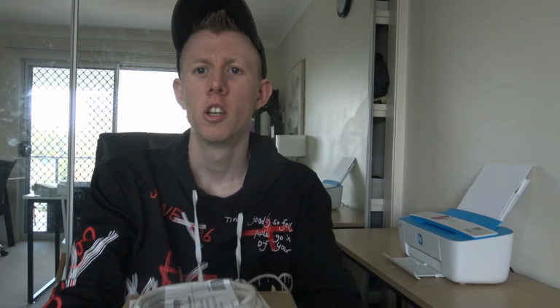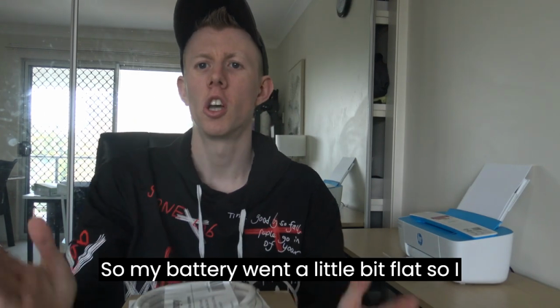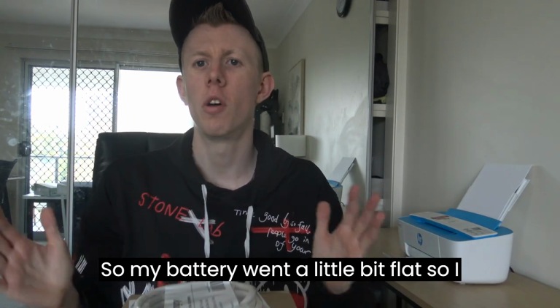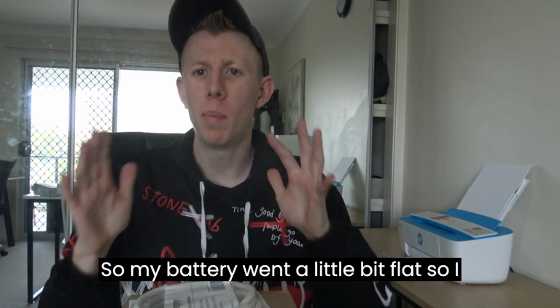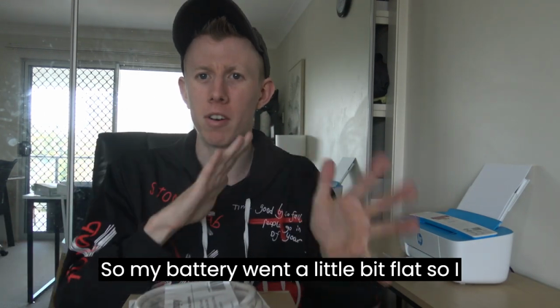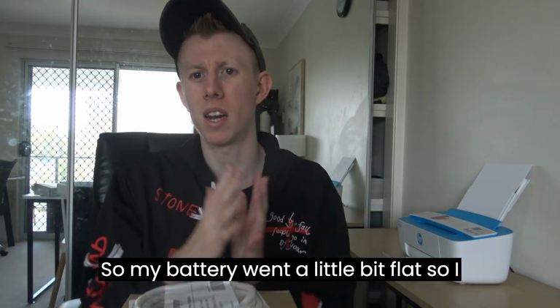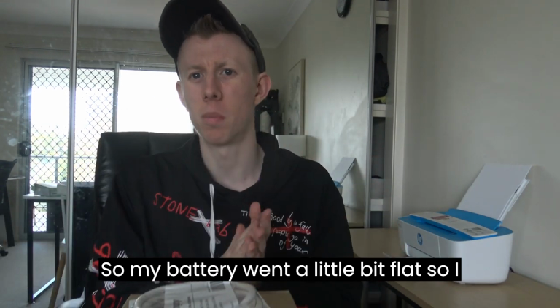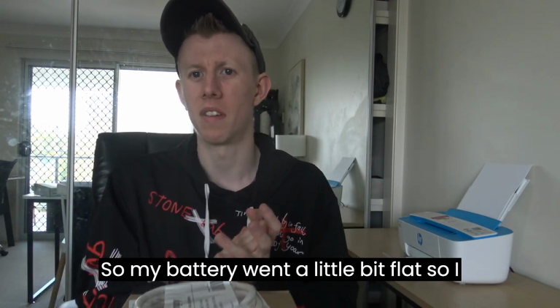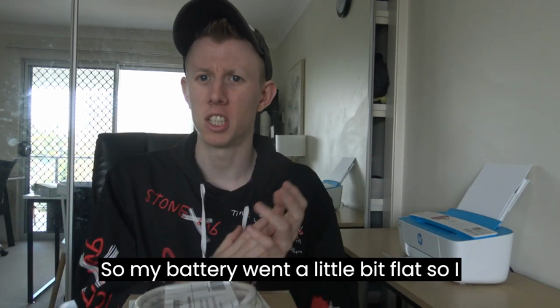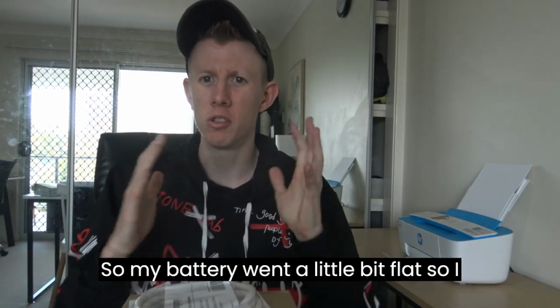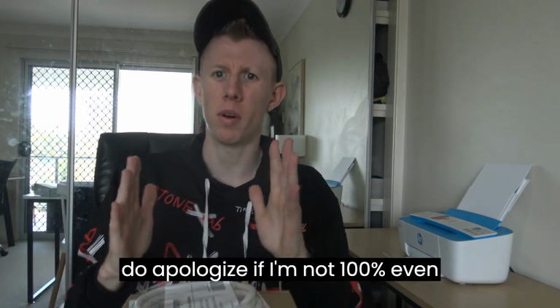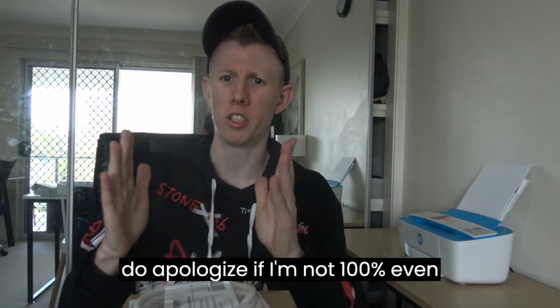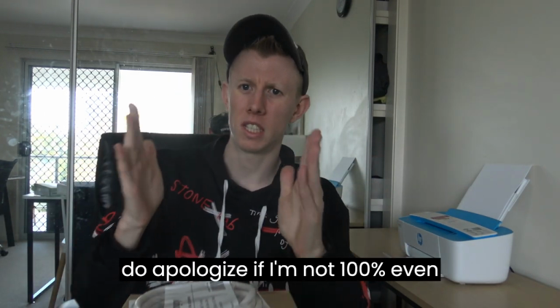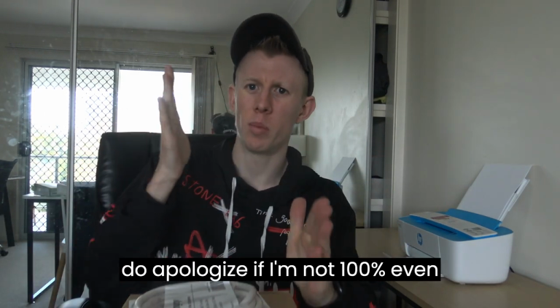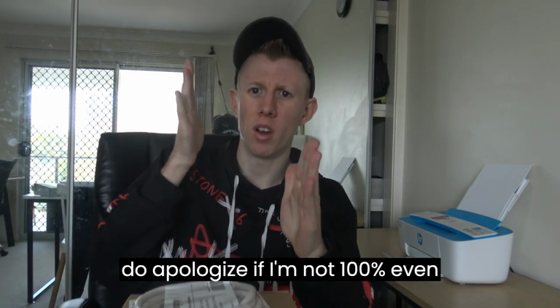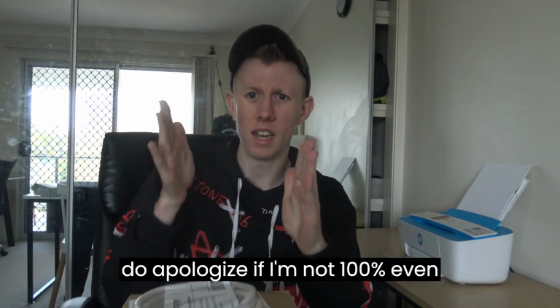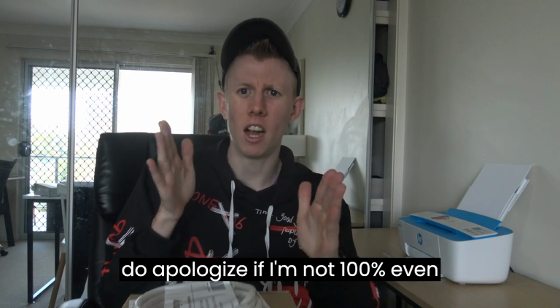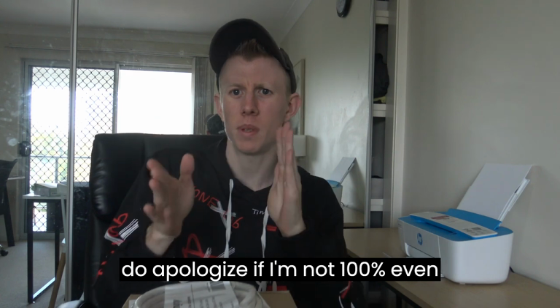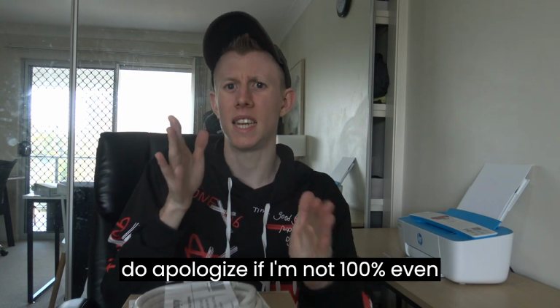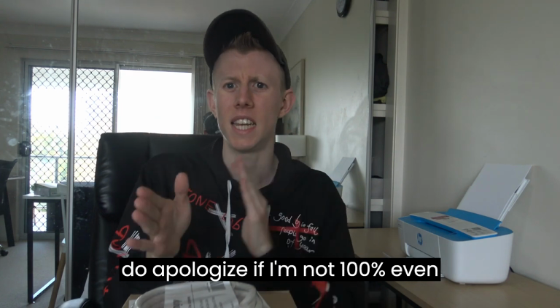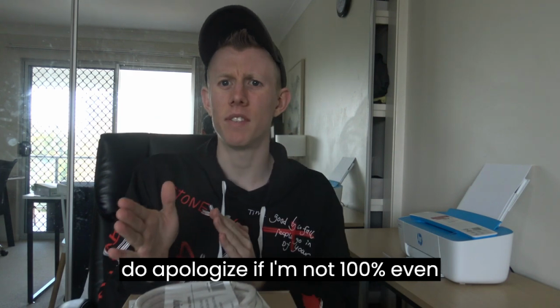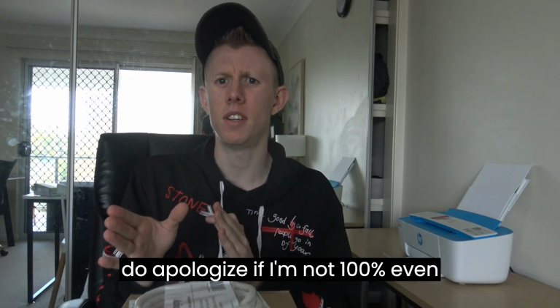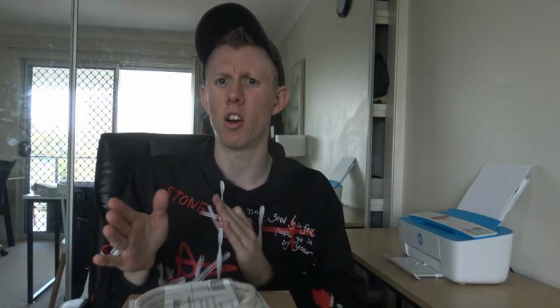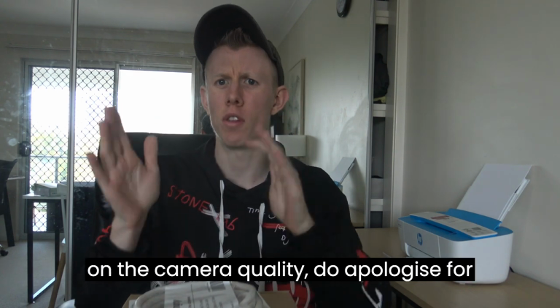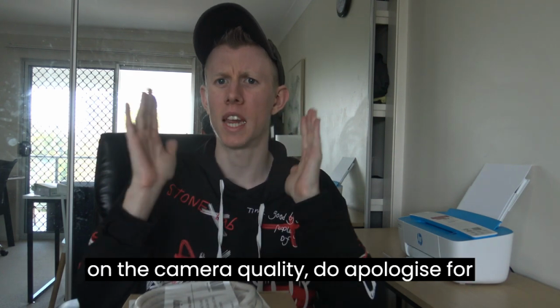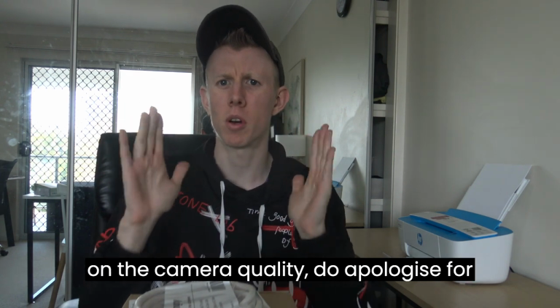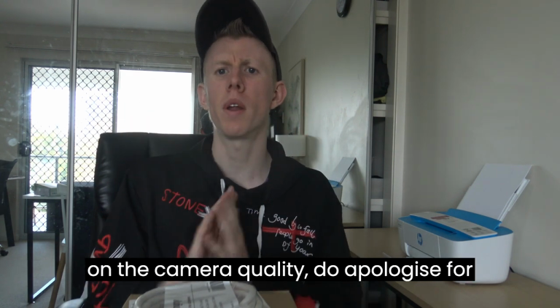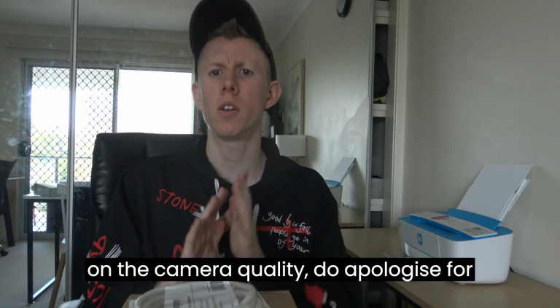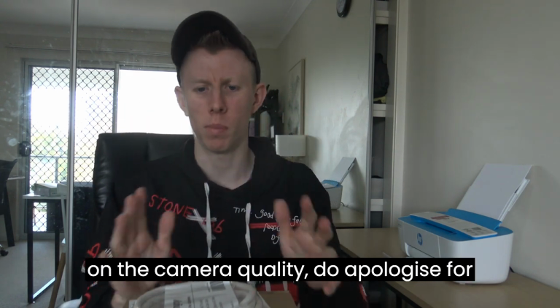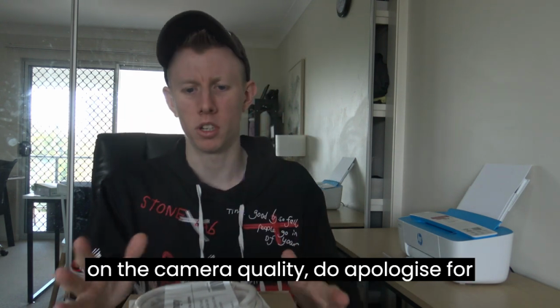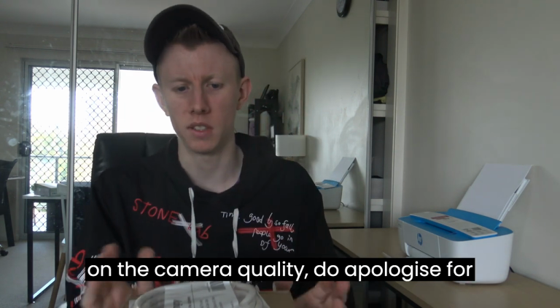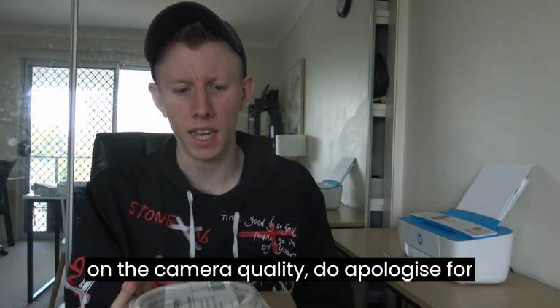My battery went a little bit flat, so I do apologize if I'm not a hundred percent even on the camera quality. I do apologize for that.